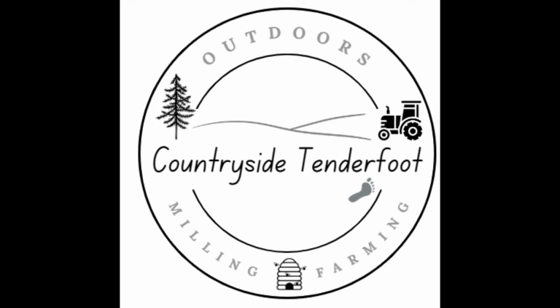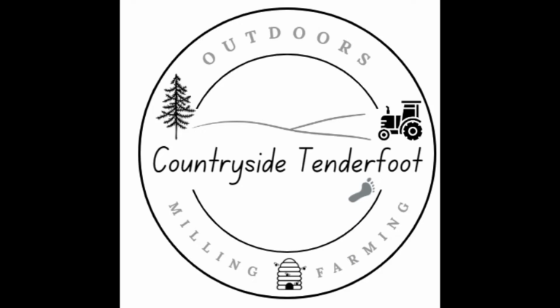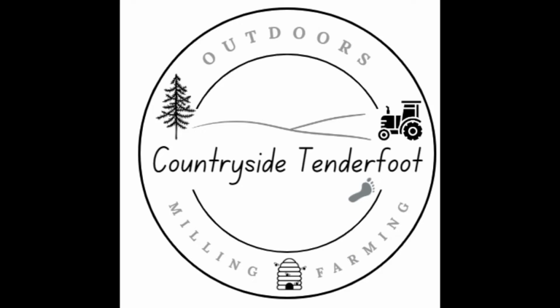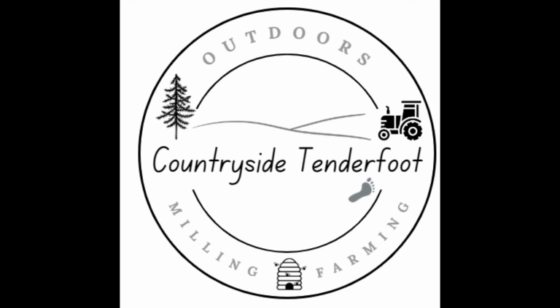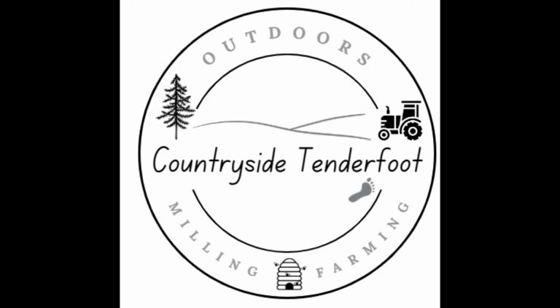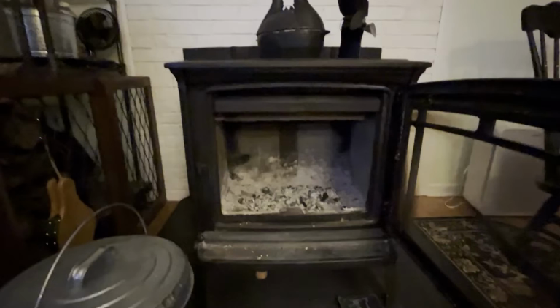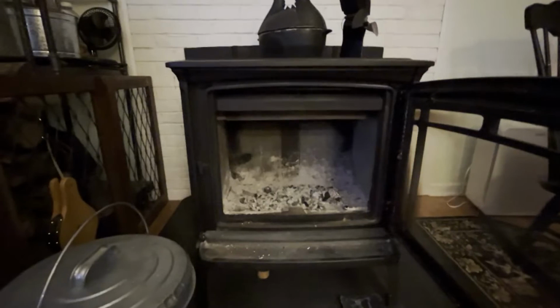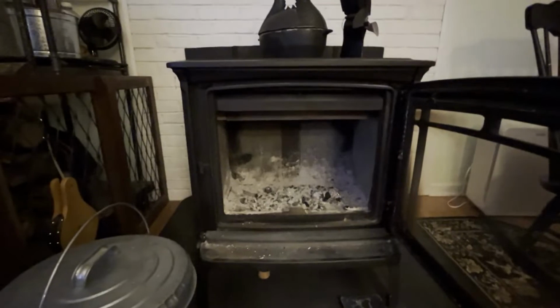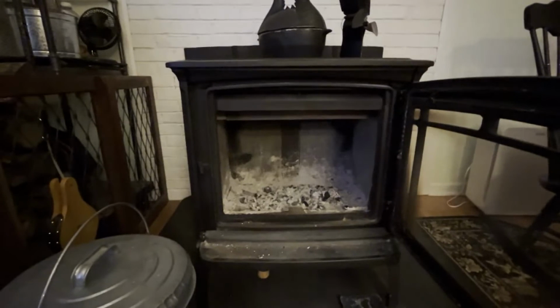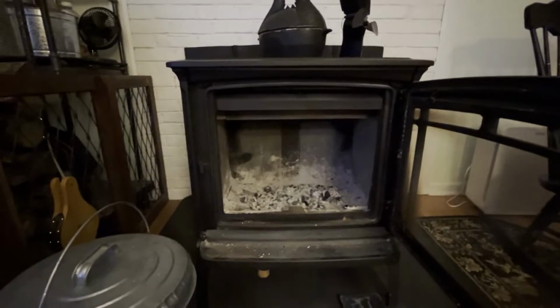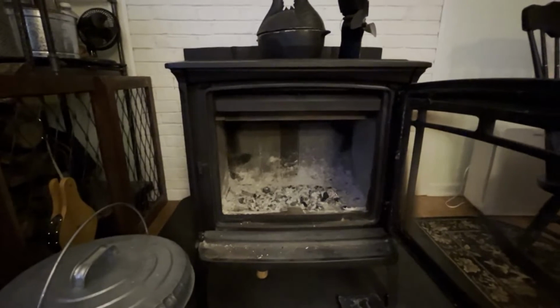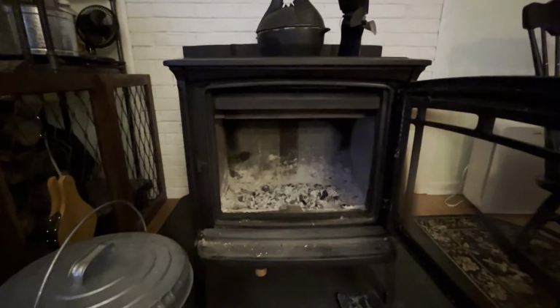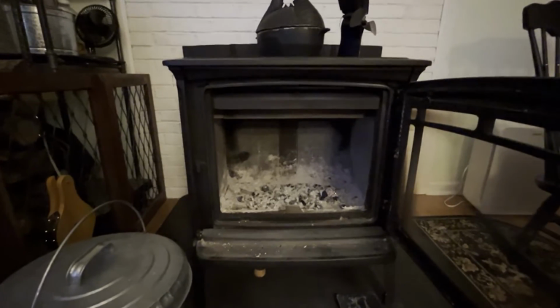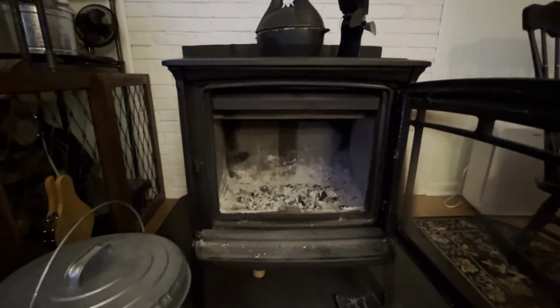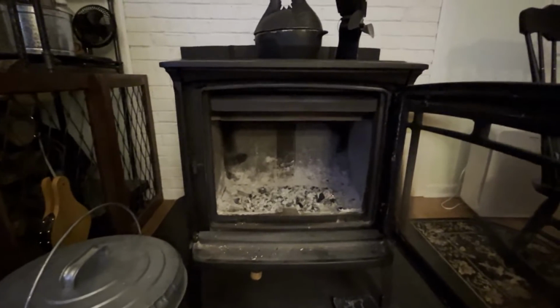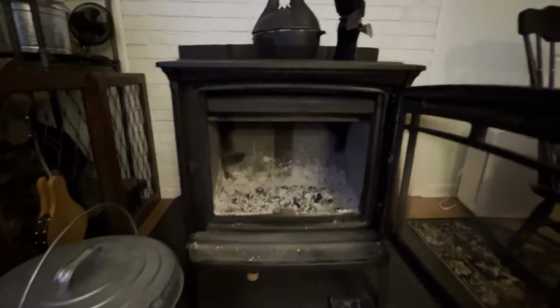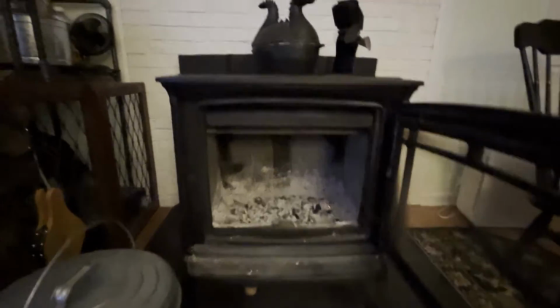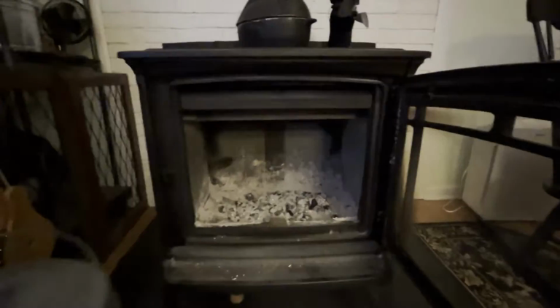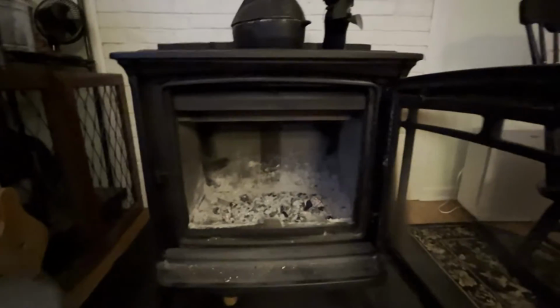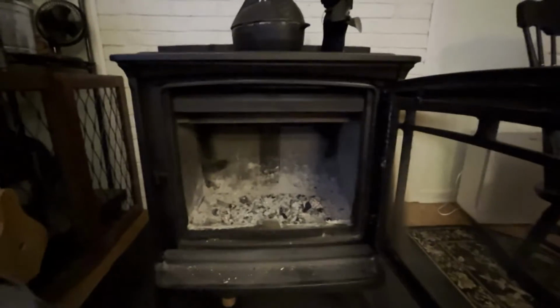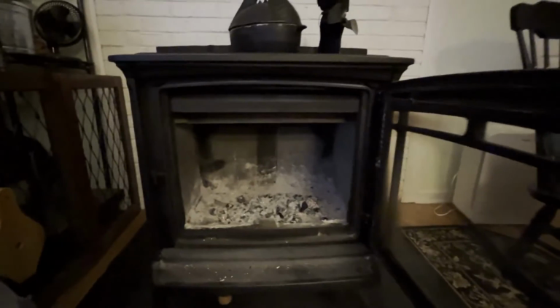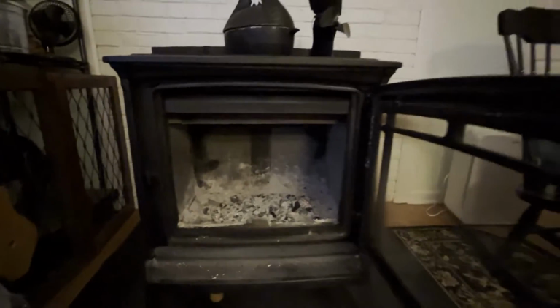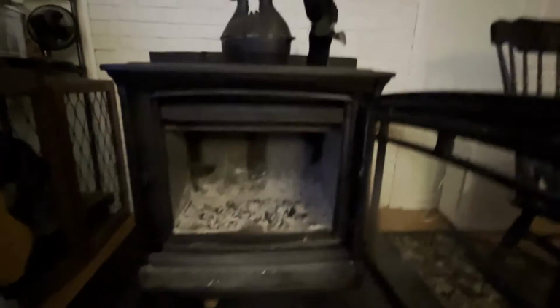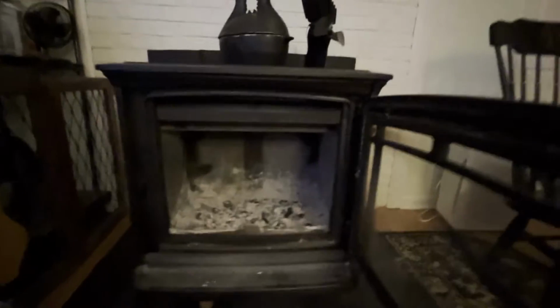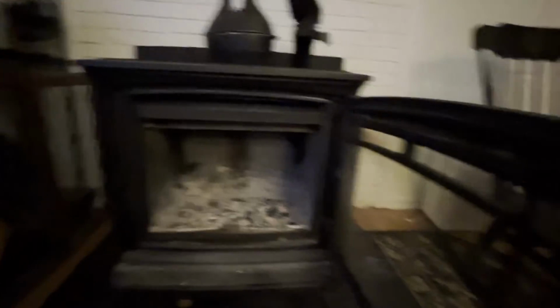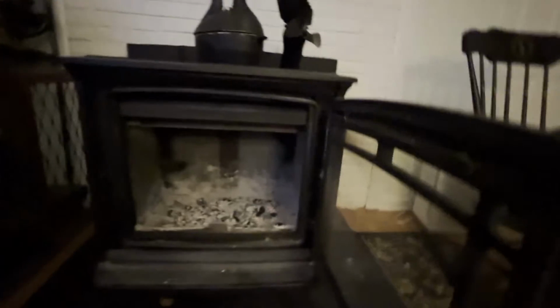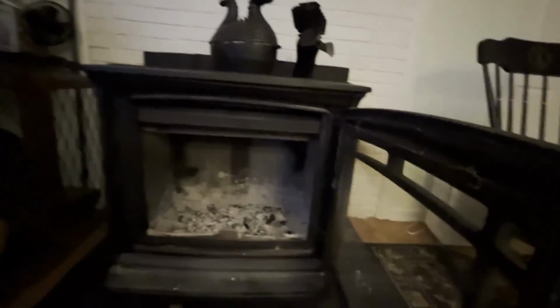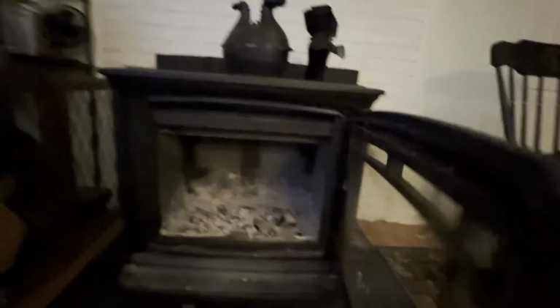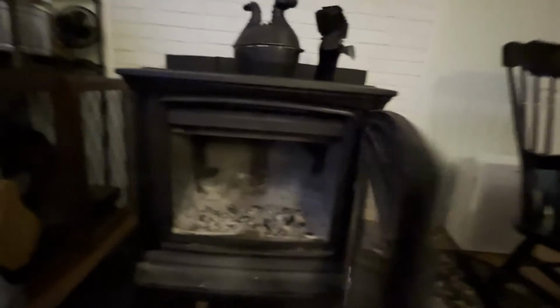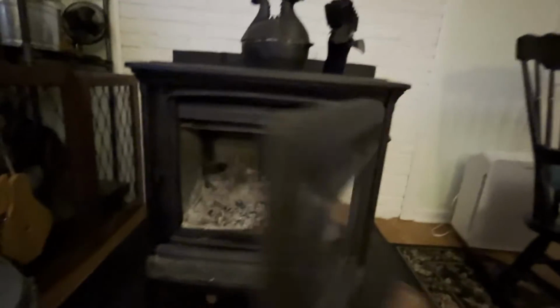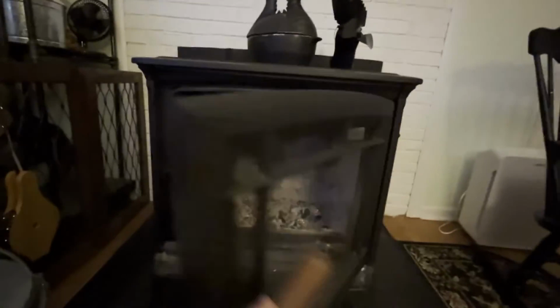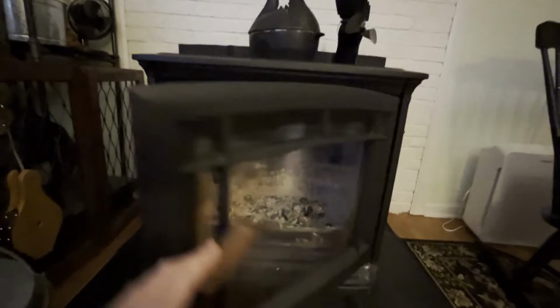Welcome to Countryside Tenderfoot. Today we're going to light a fire in our new Heartstone Shelburne wood stove.